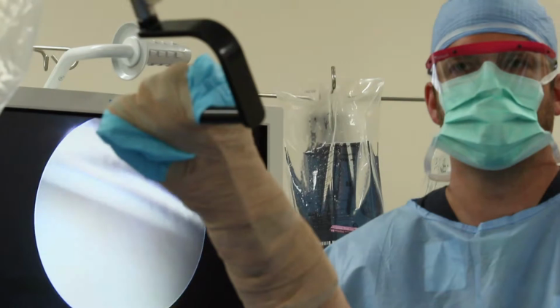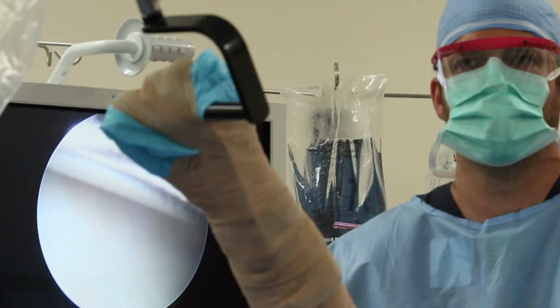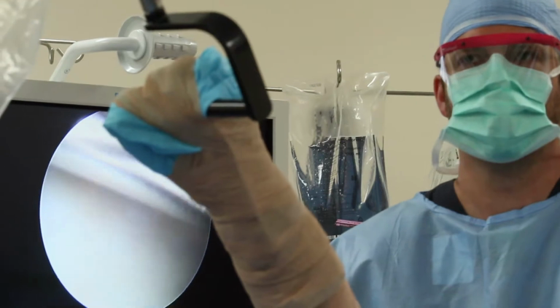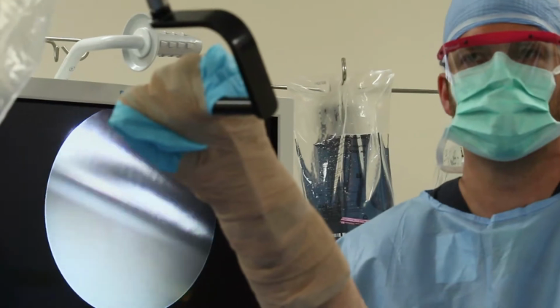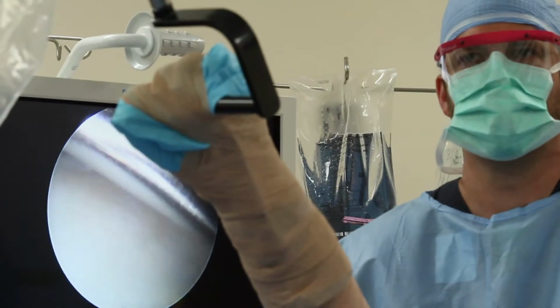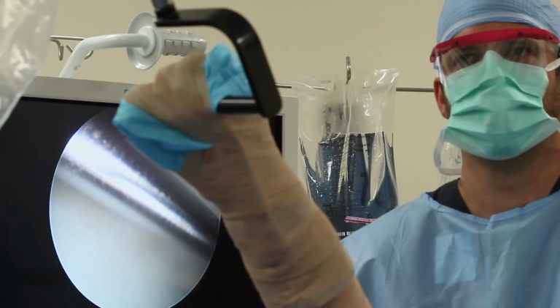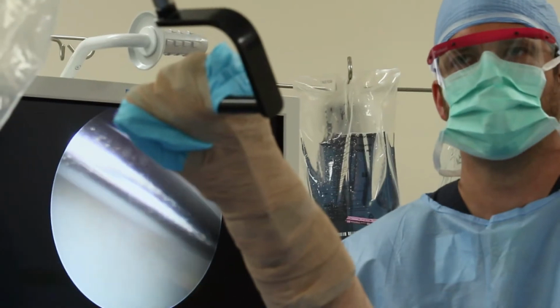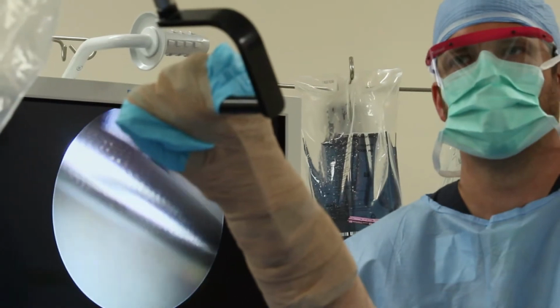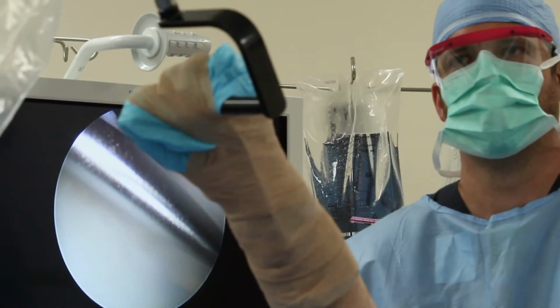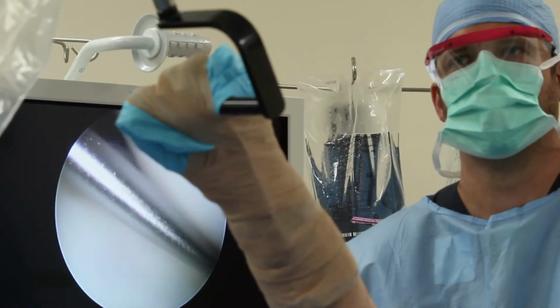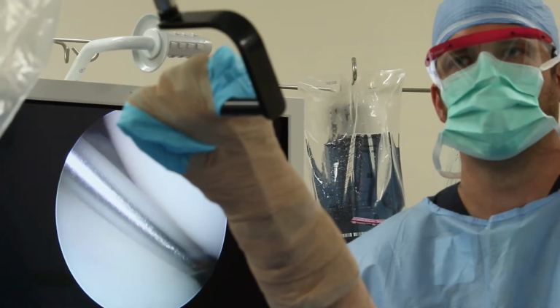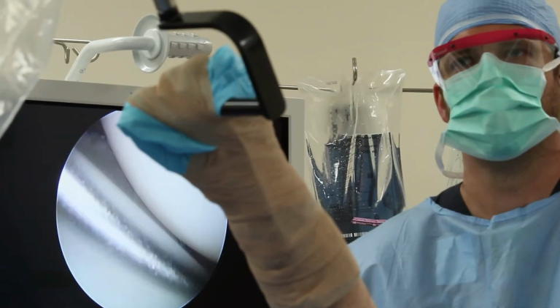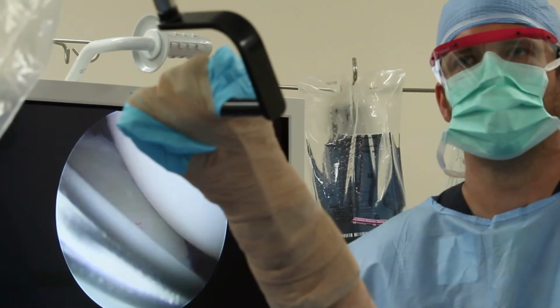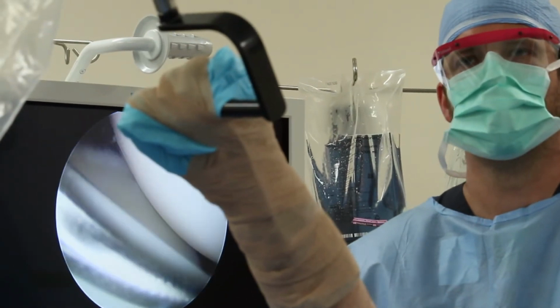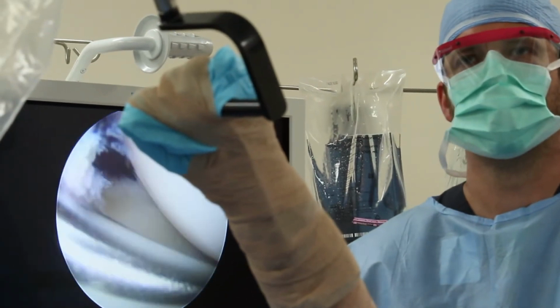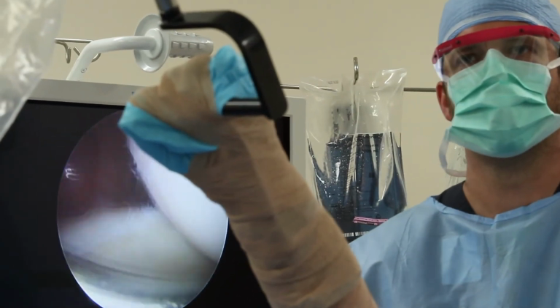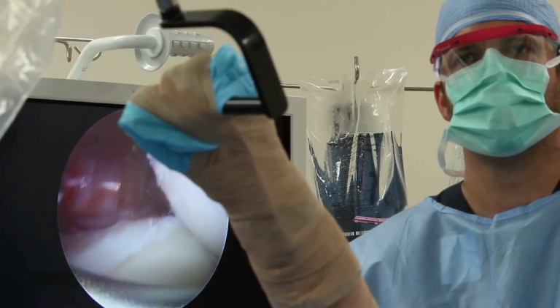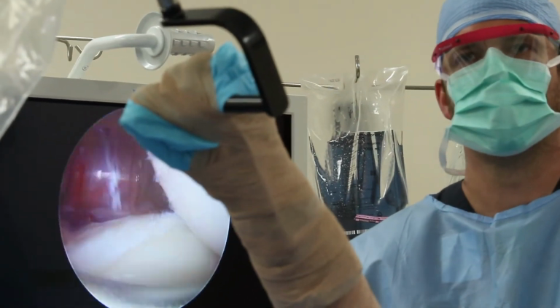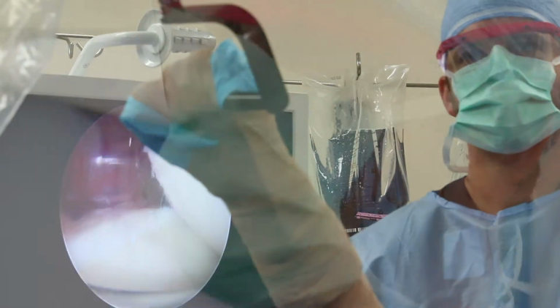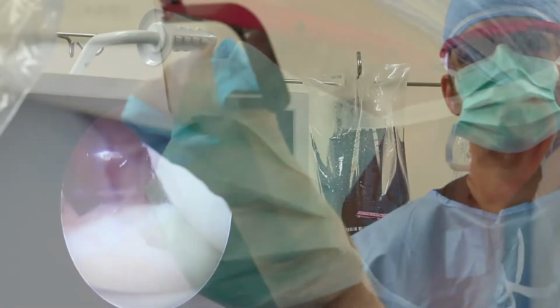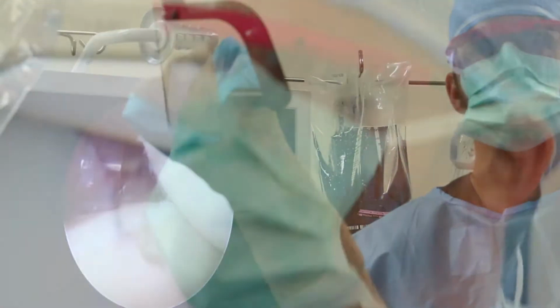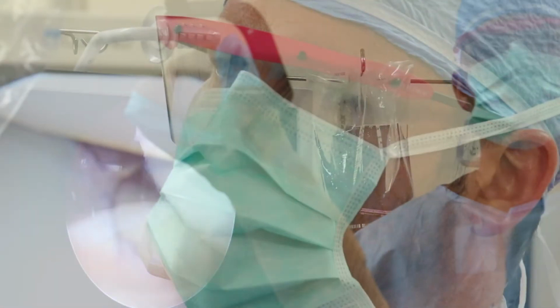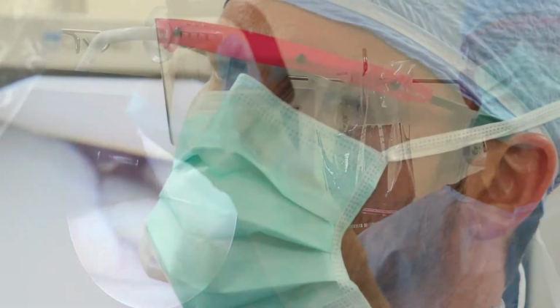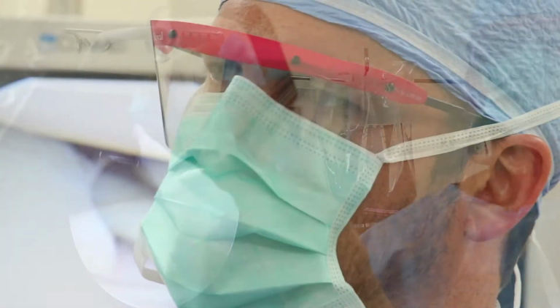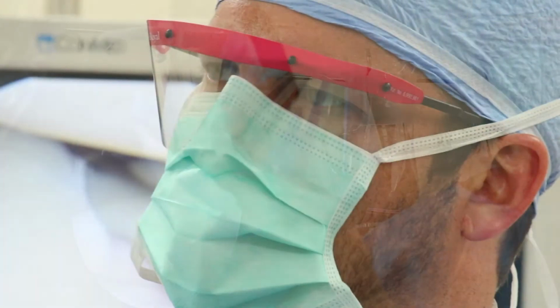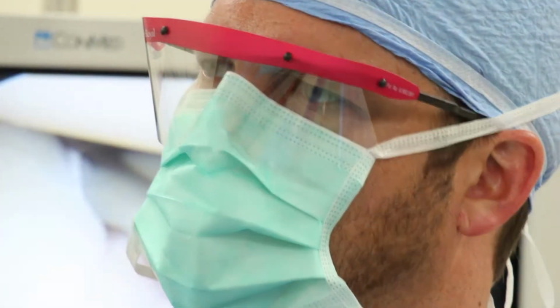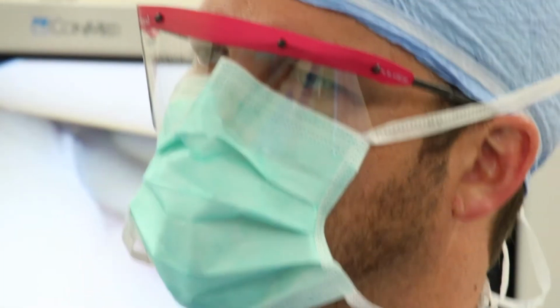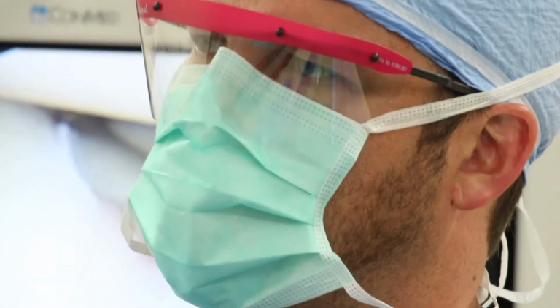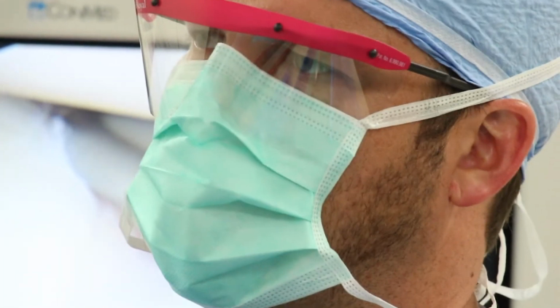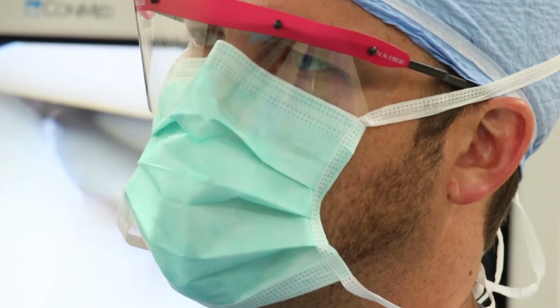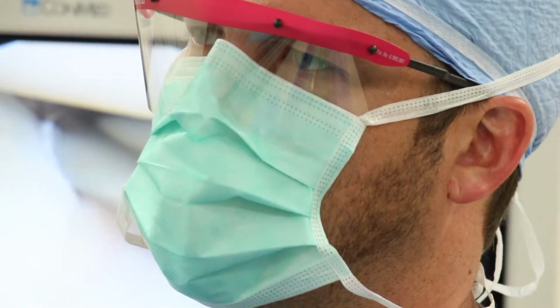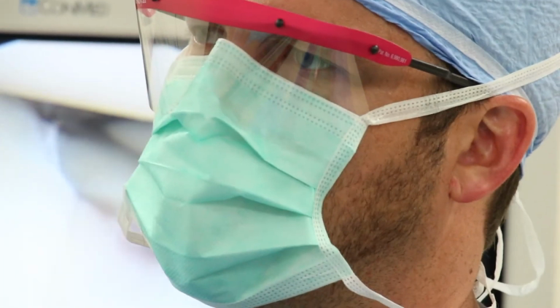I'm Dr. Lucas Romine with Emerge Ortho. I'm fellowship trained in shoulder and elbow surgery.